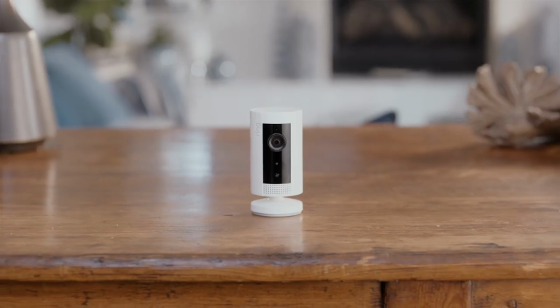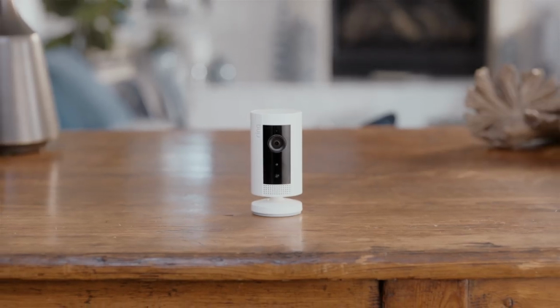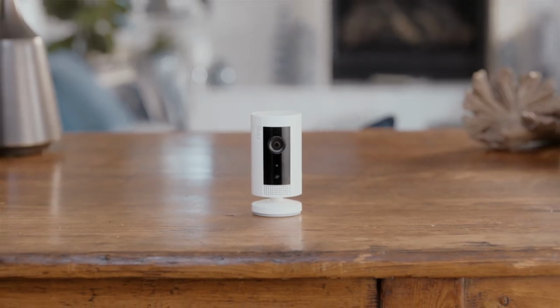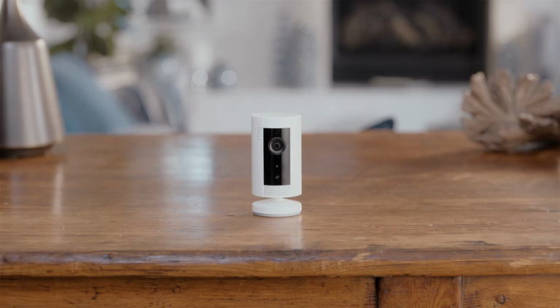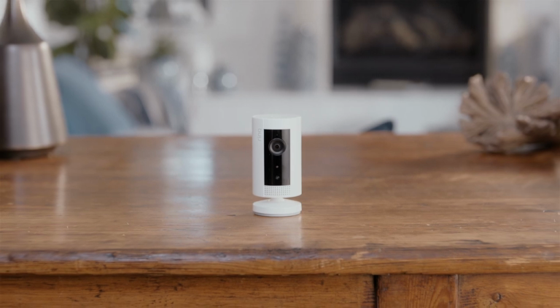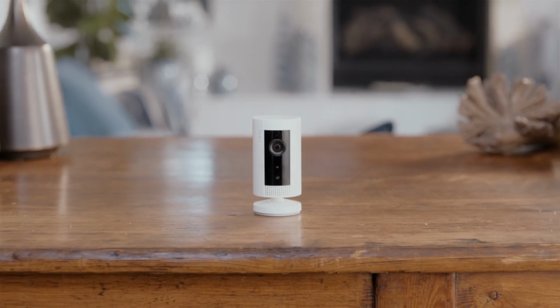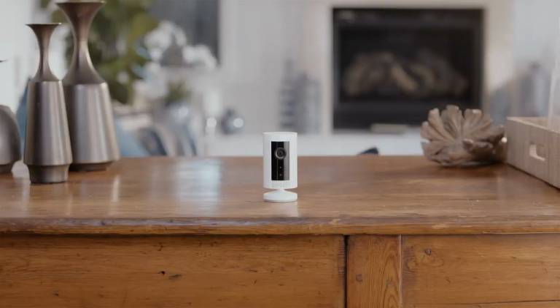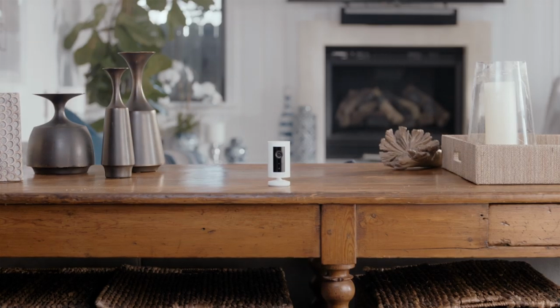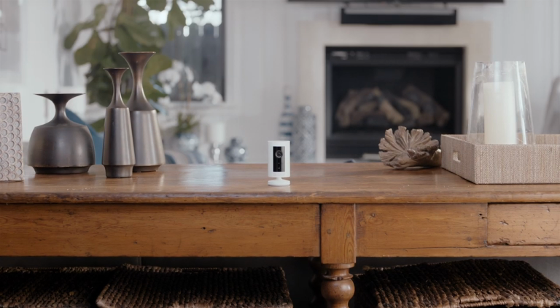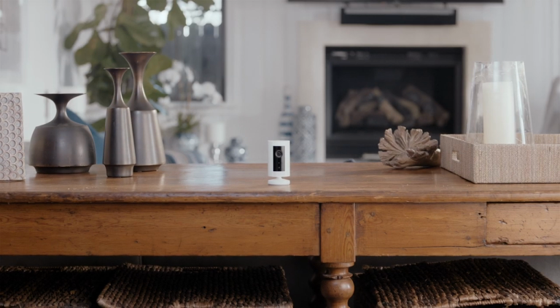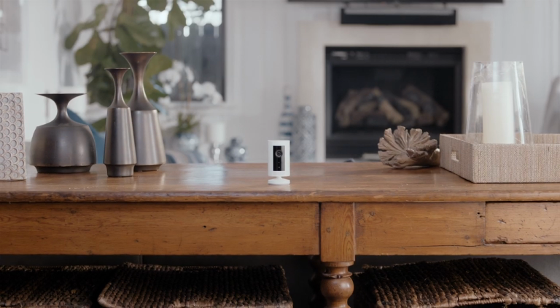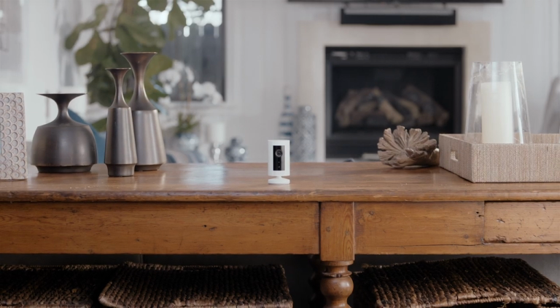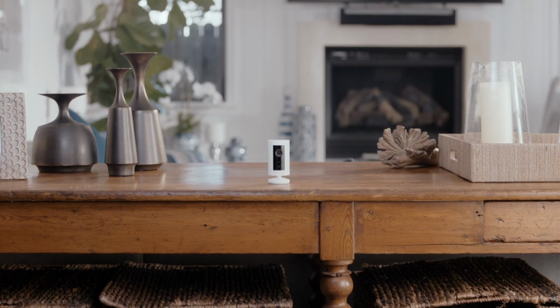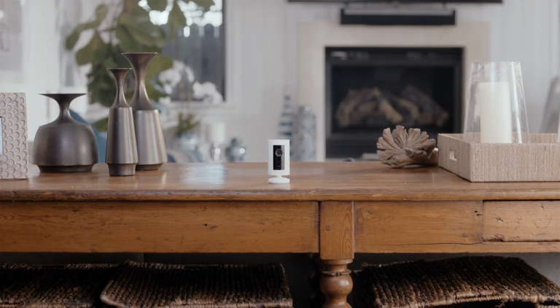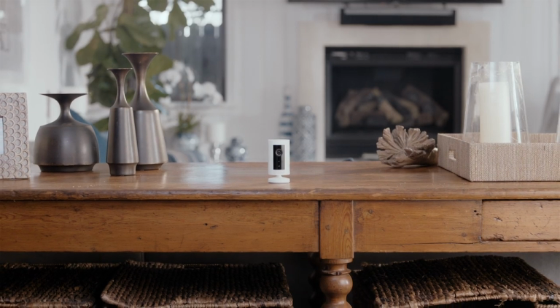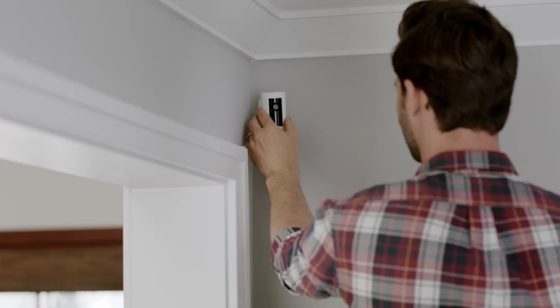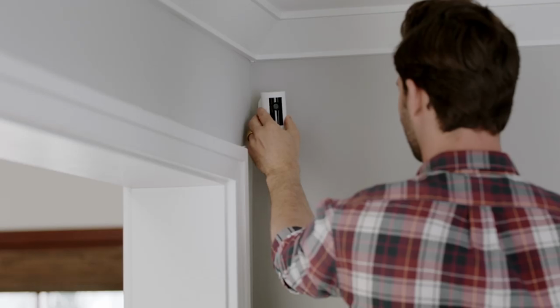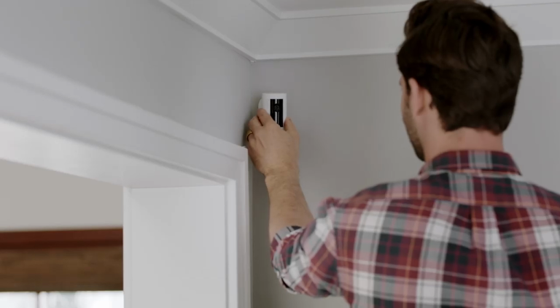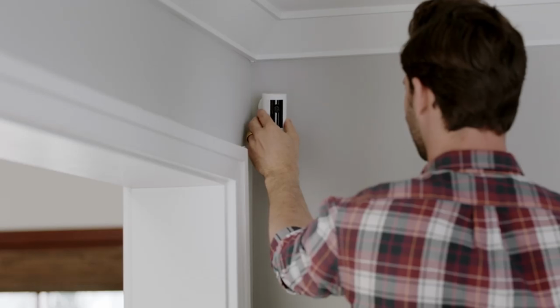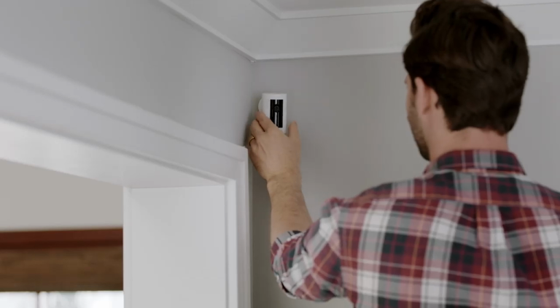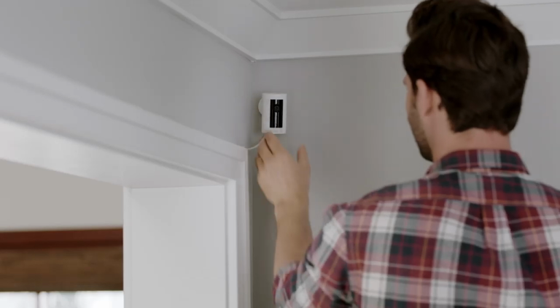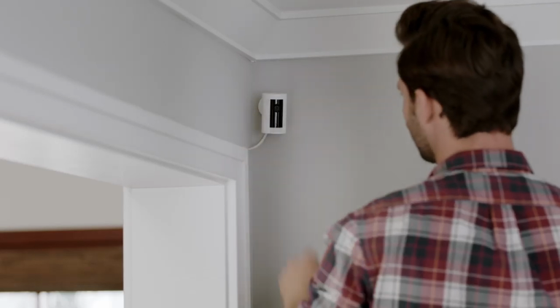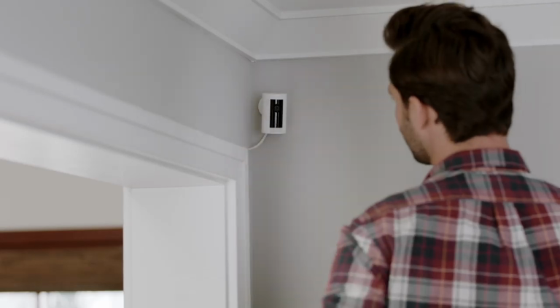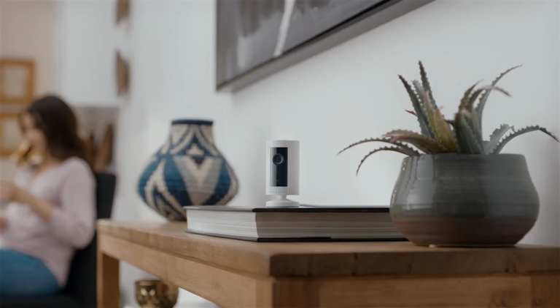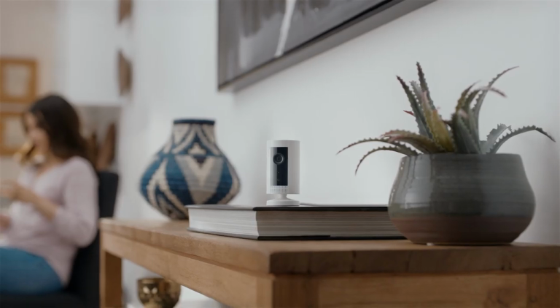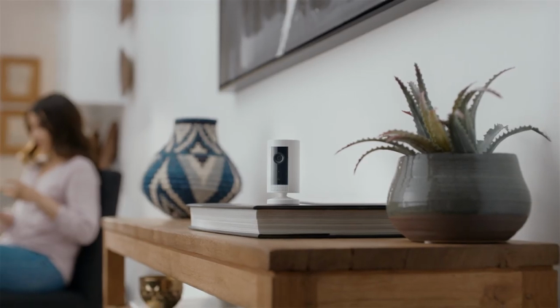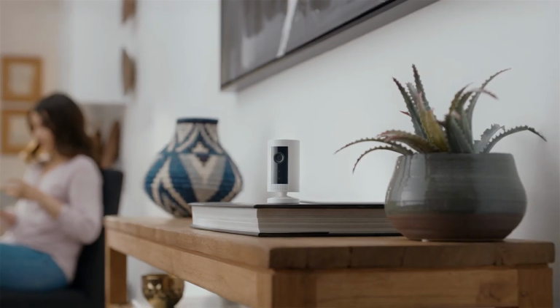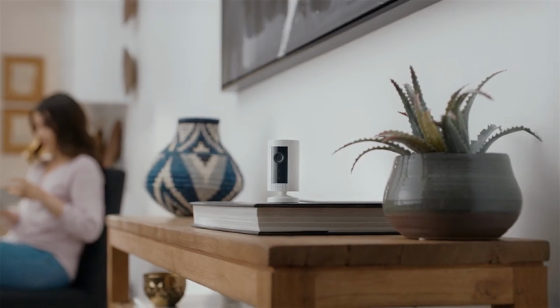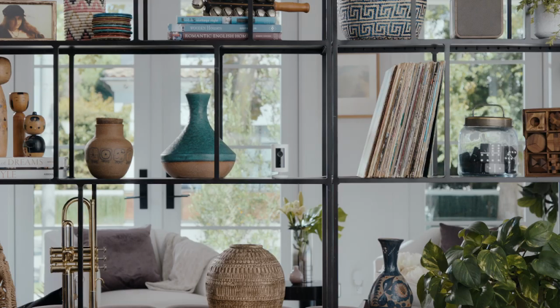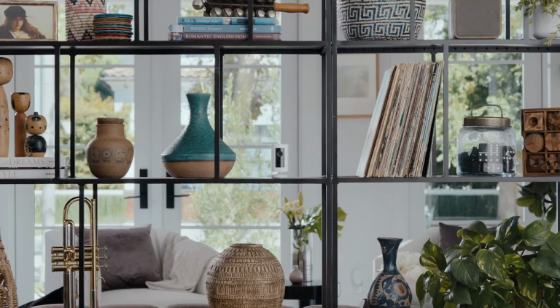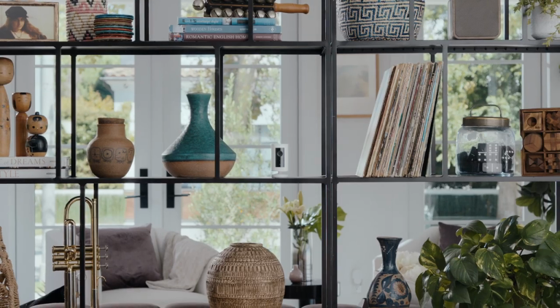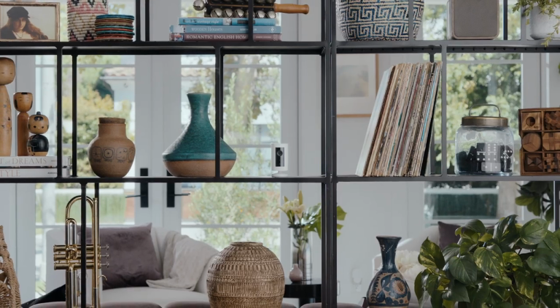IndoorCam is small. Like, really small. So you can put it here, here, or here.